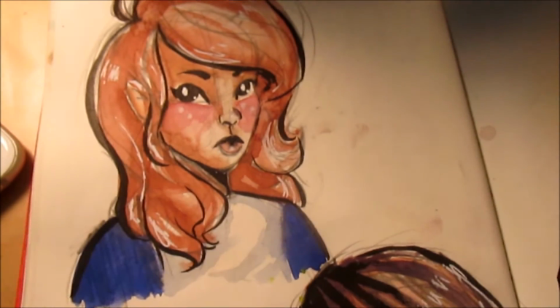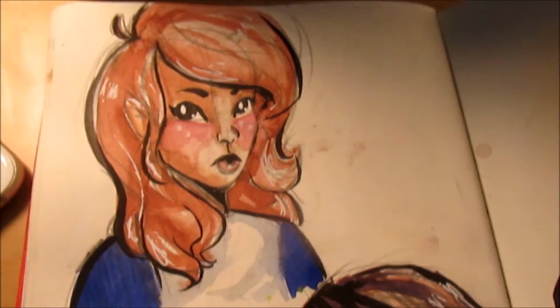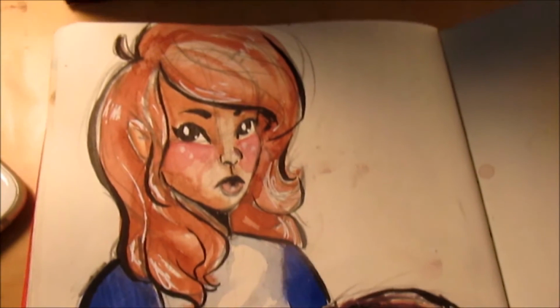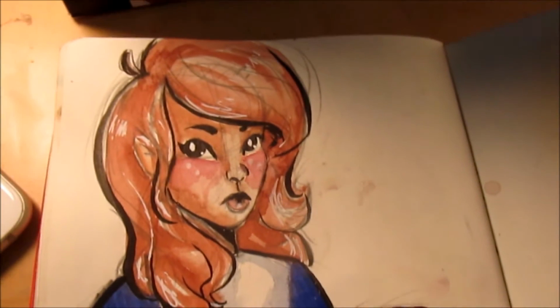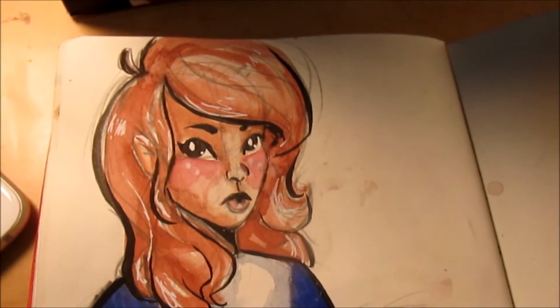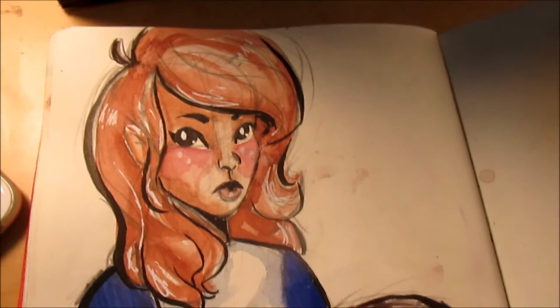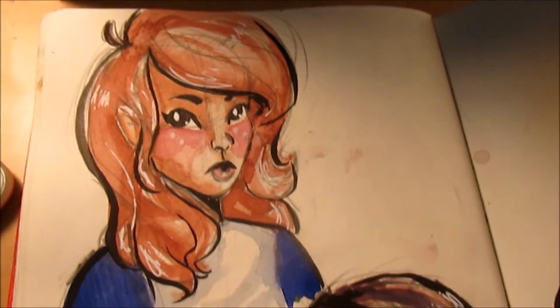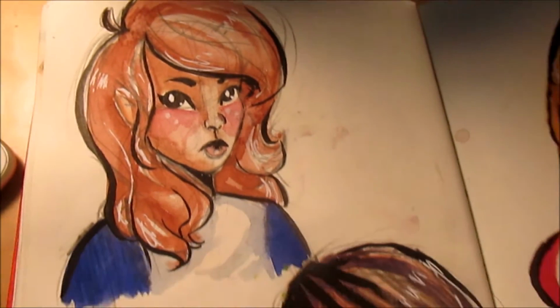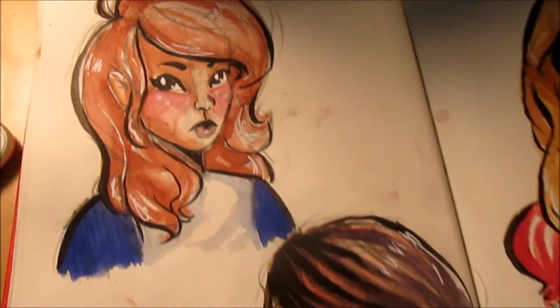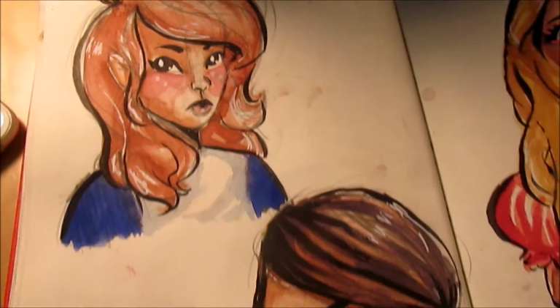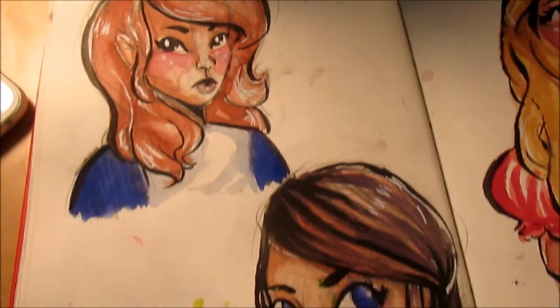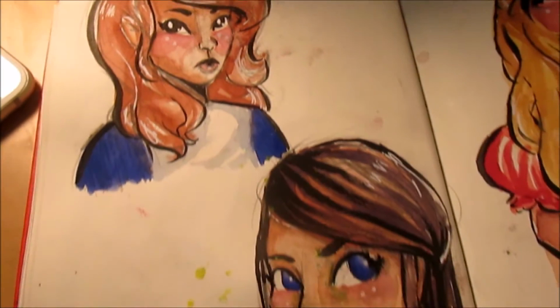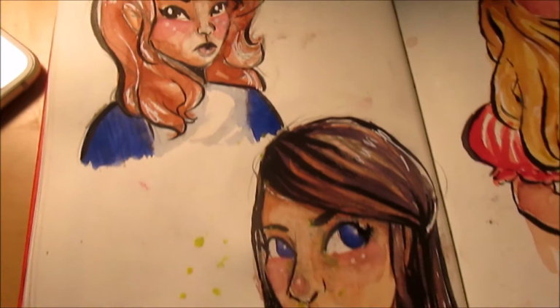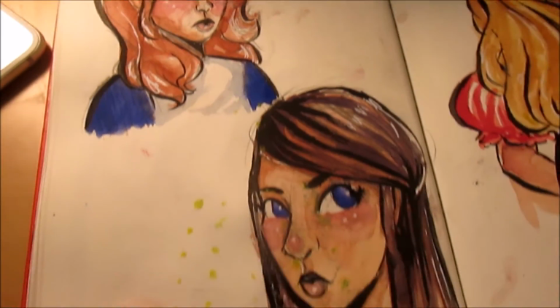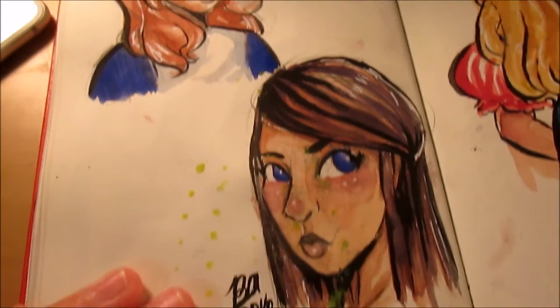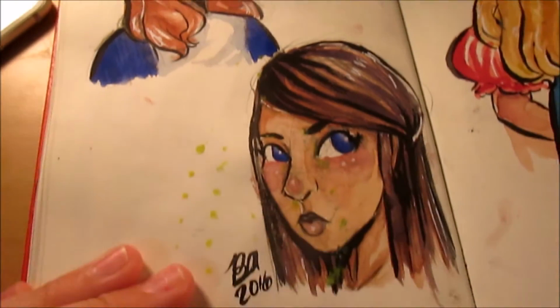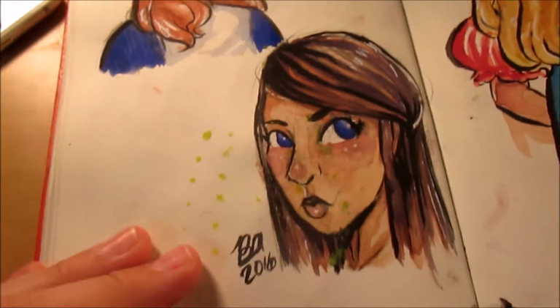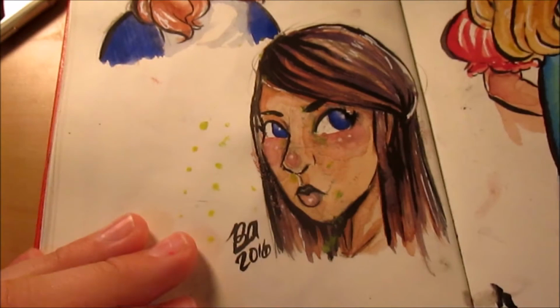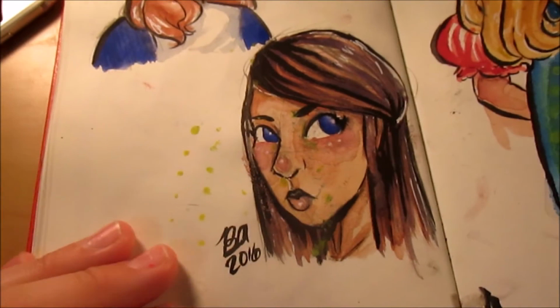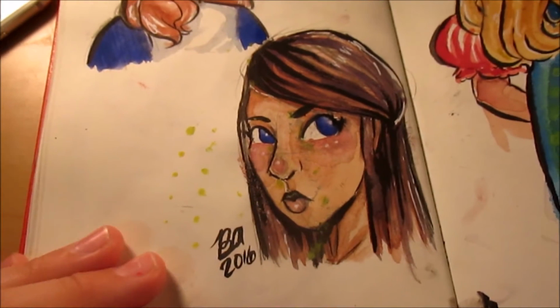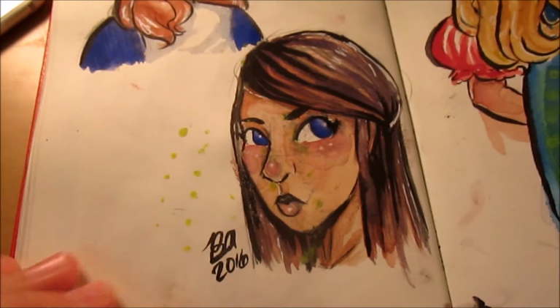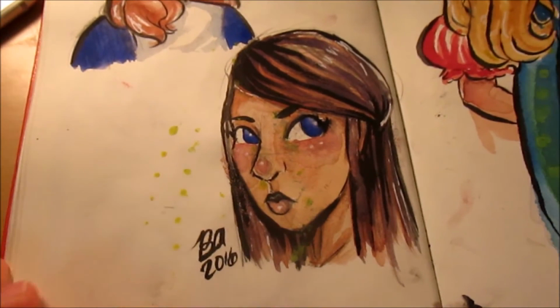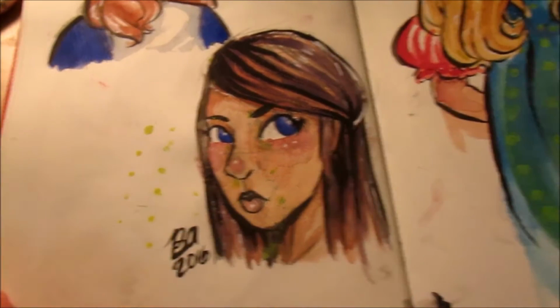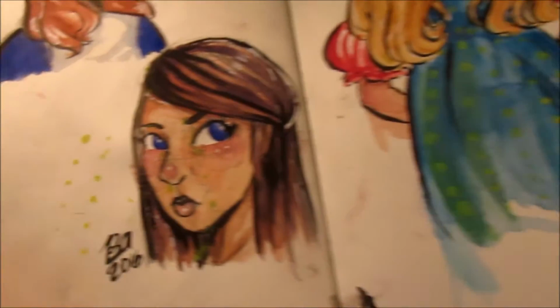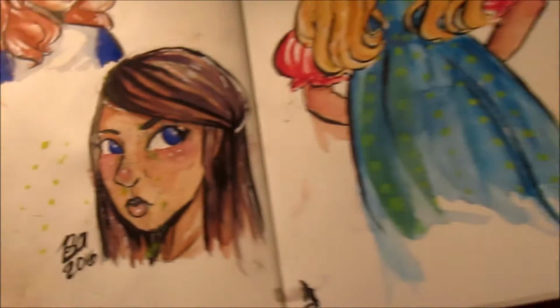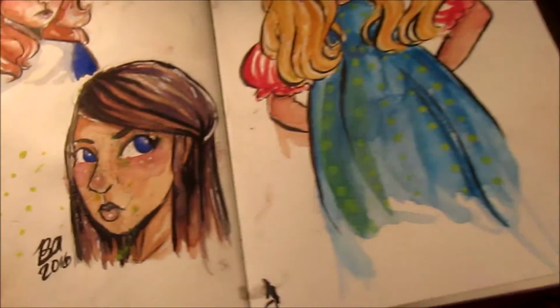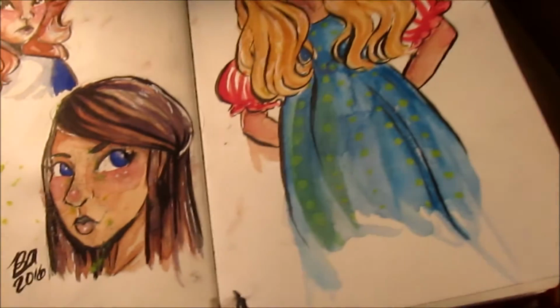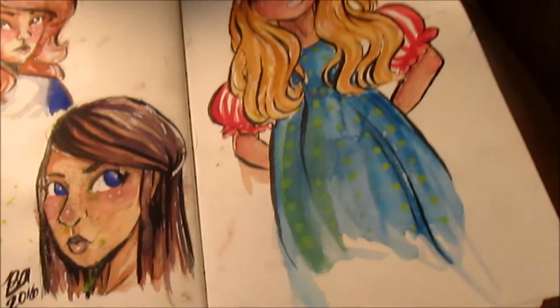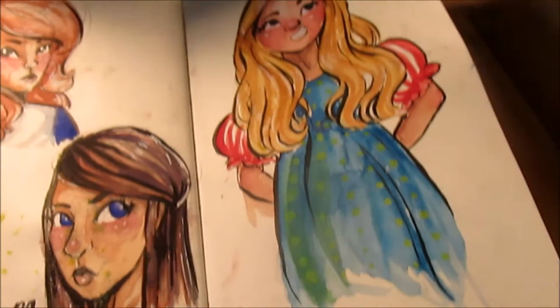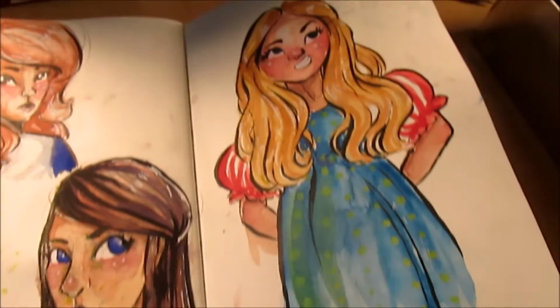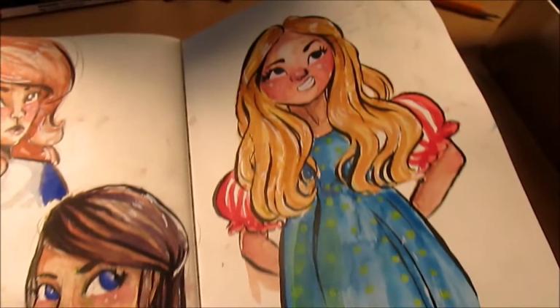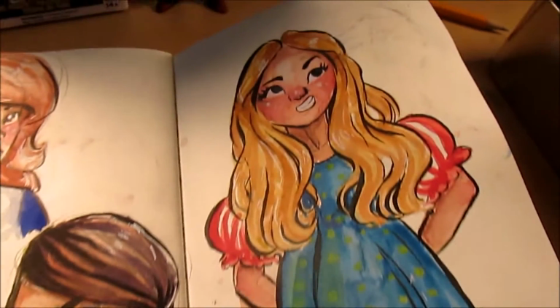I thought I'd just show you a quick clip of these paintings that I didn't record a video of, sadly.